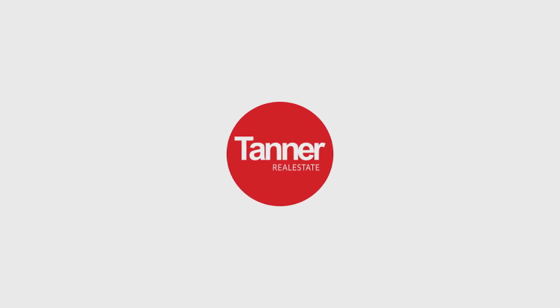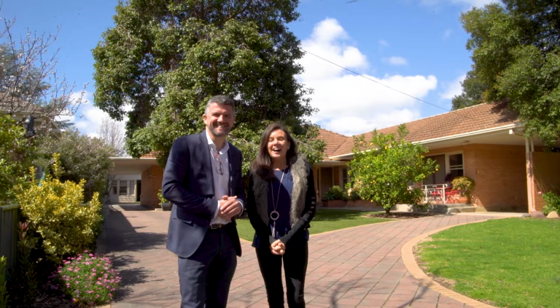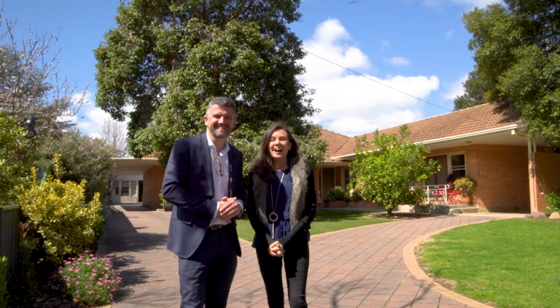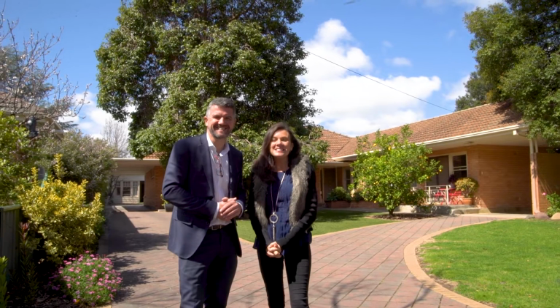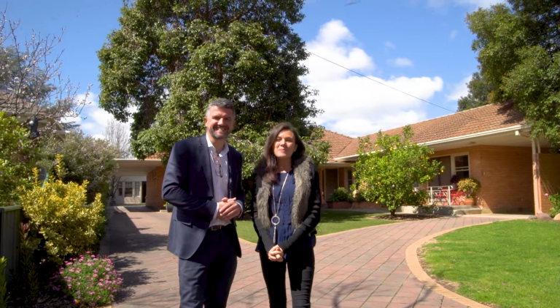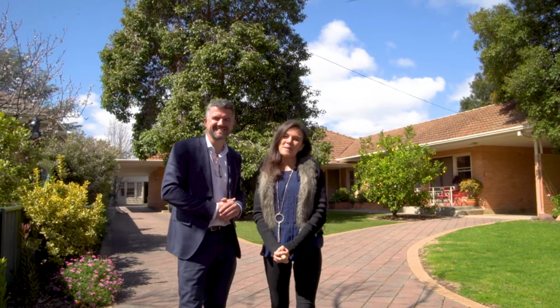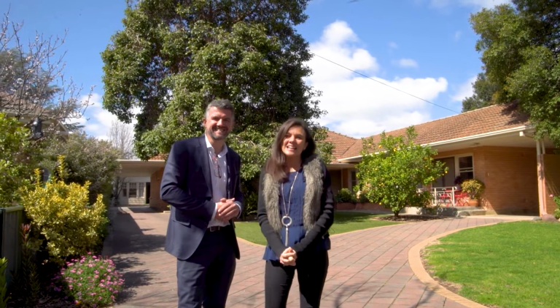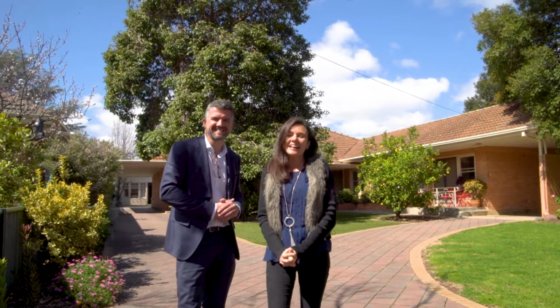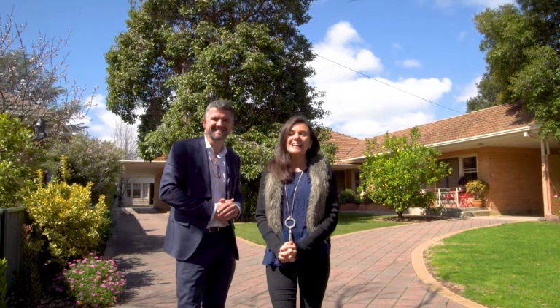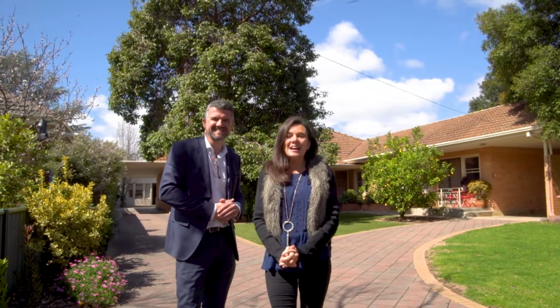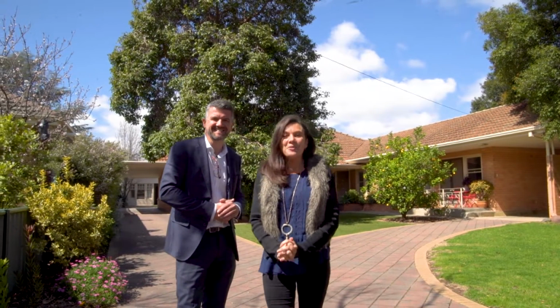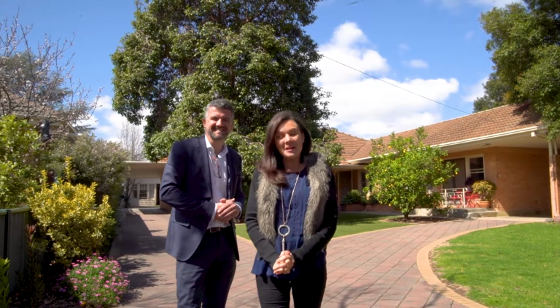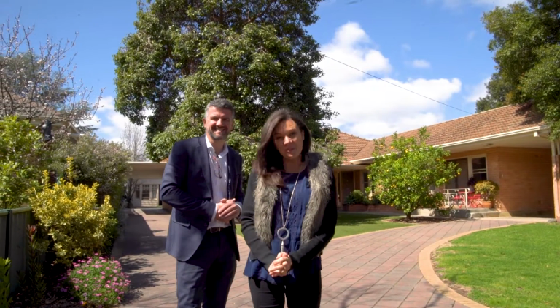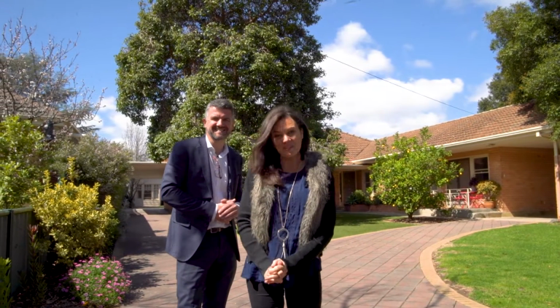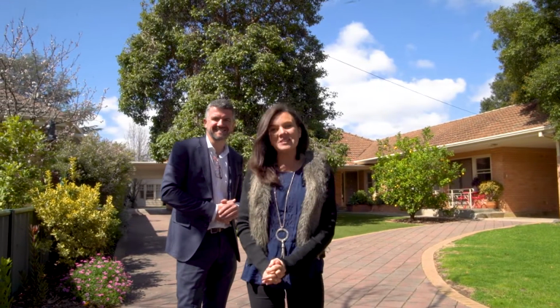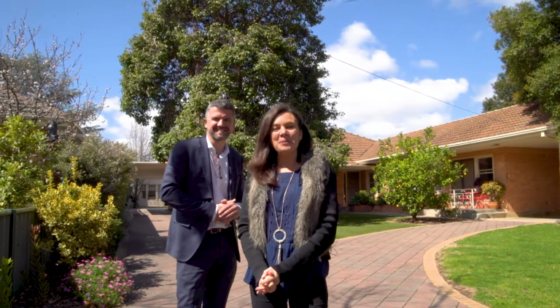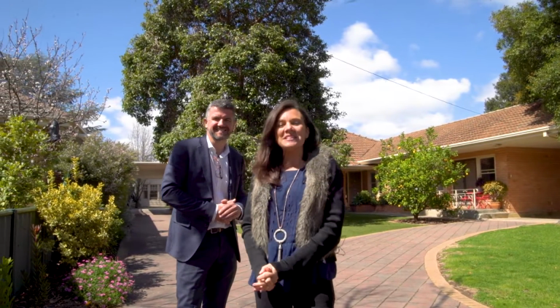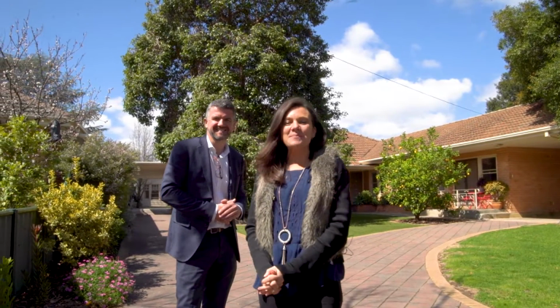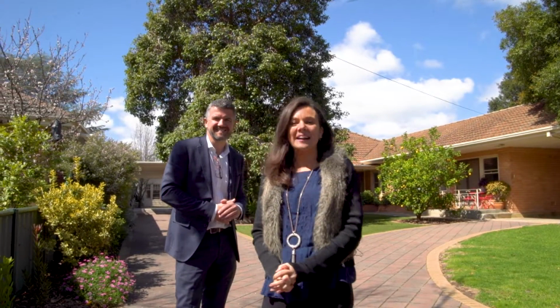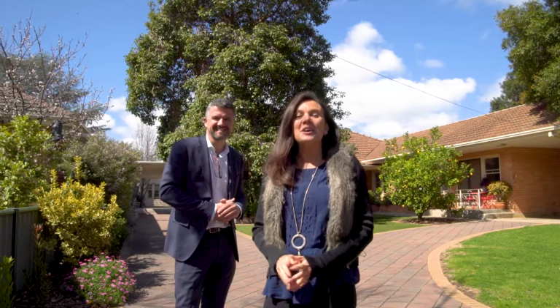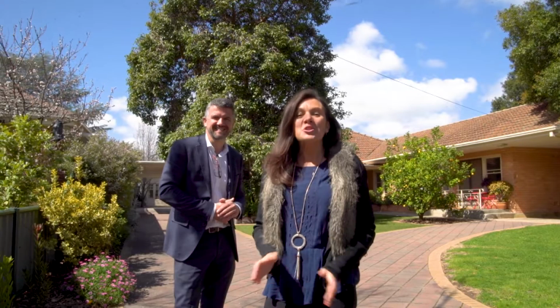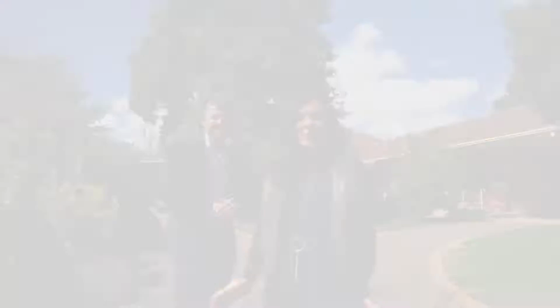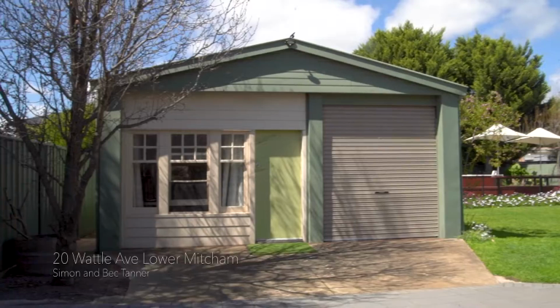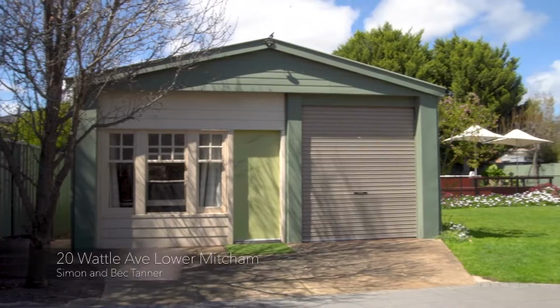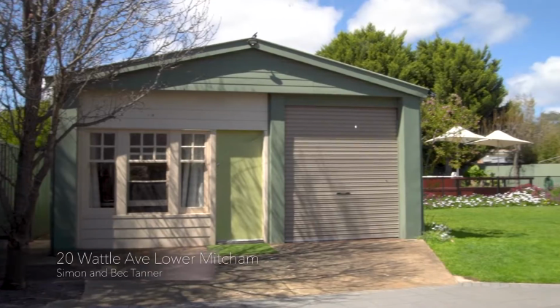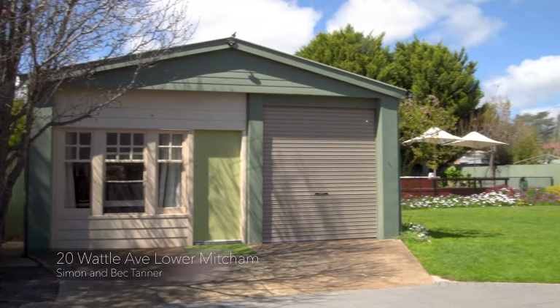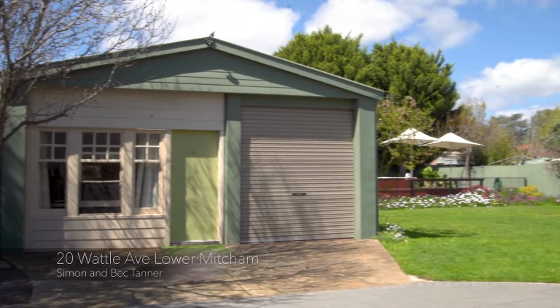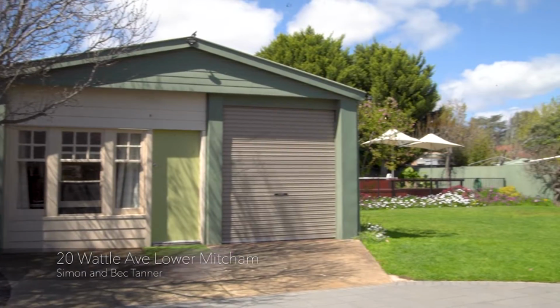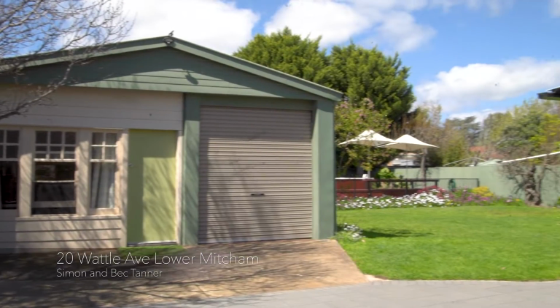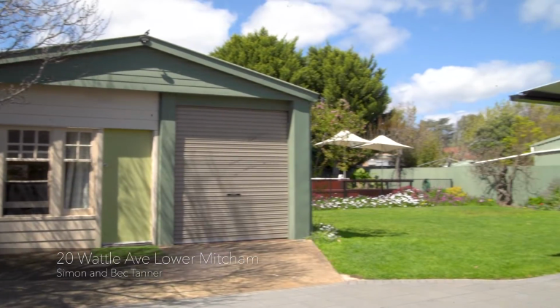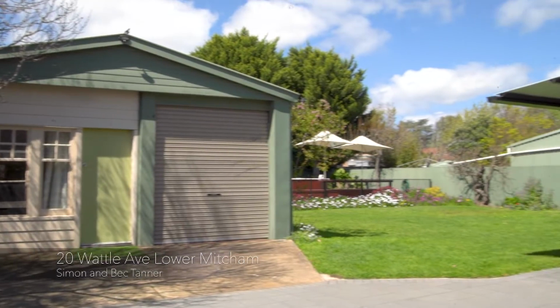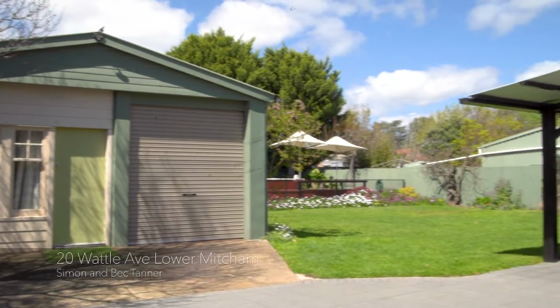Hi, Simon and Bec Tanner. It's our great privilege to bring to the market 20 Wattle Avenue, Lower Mitcham.